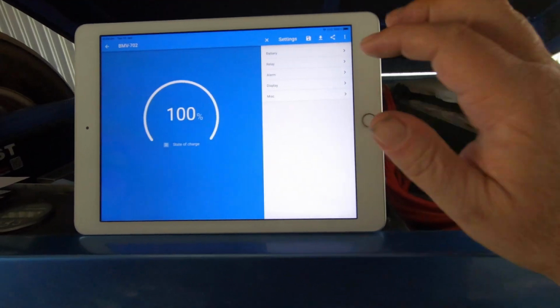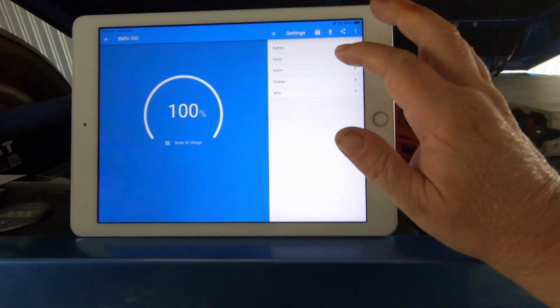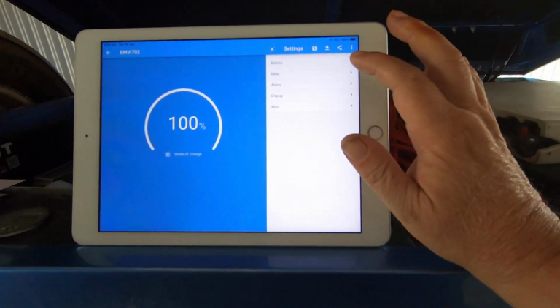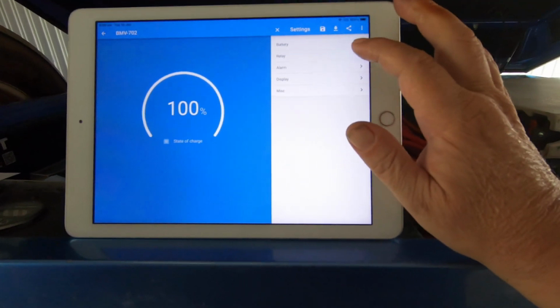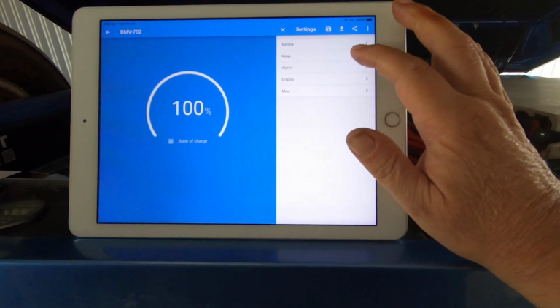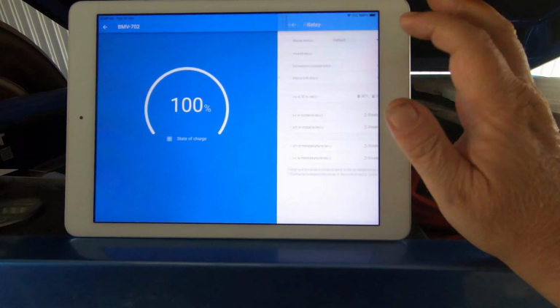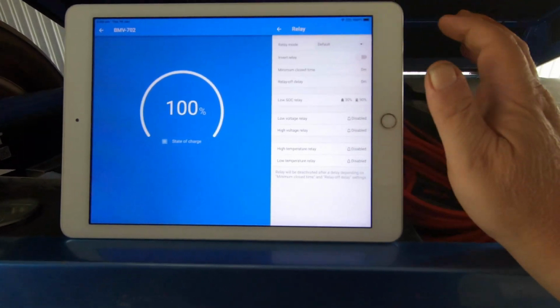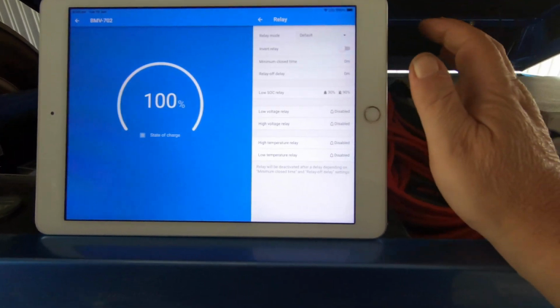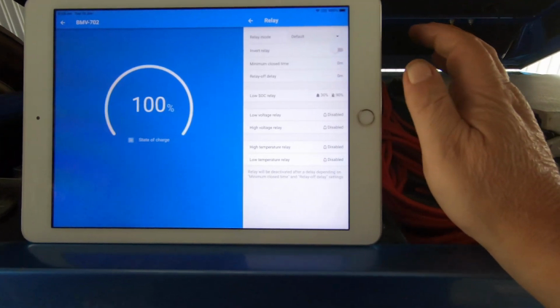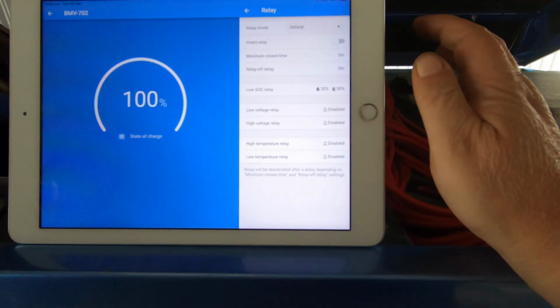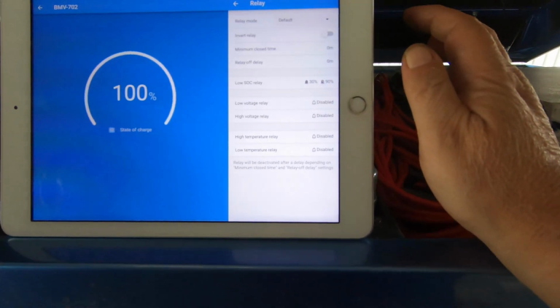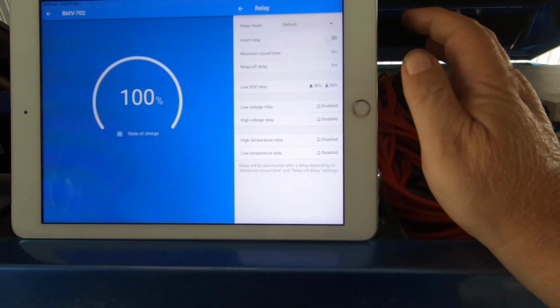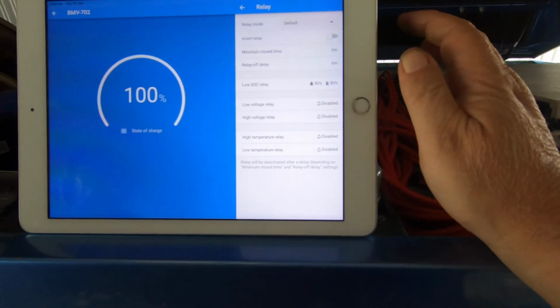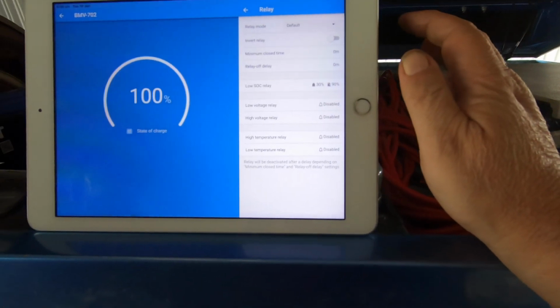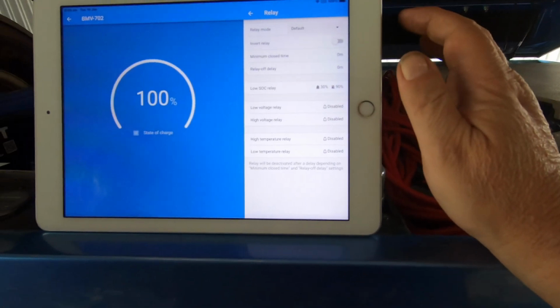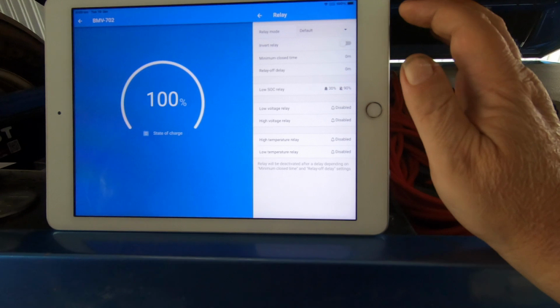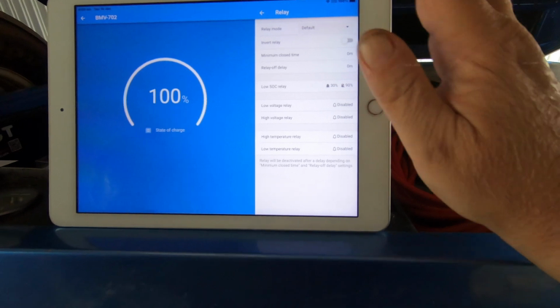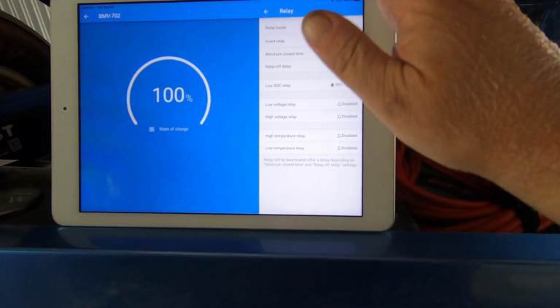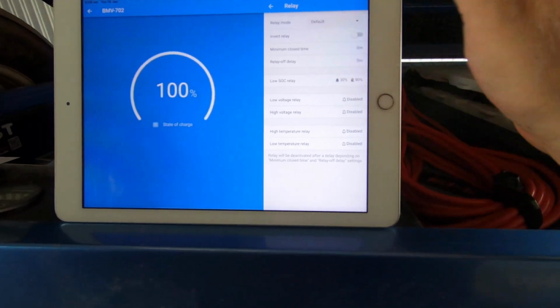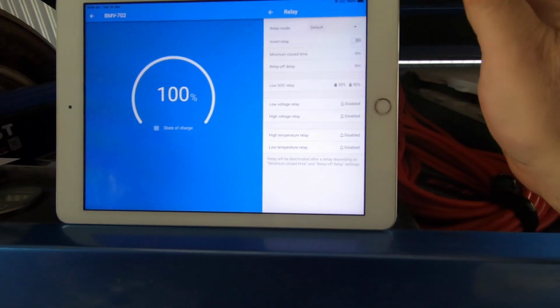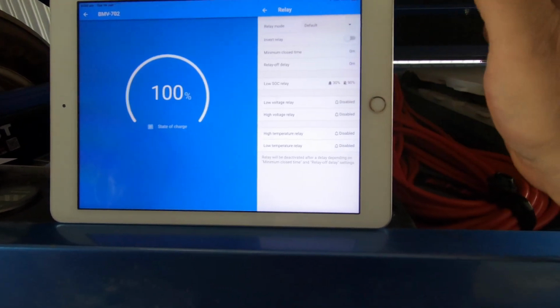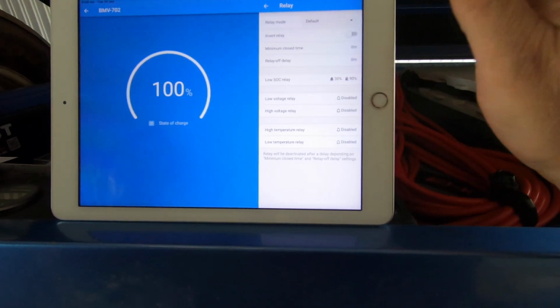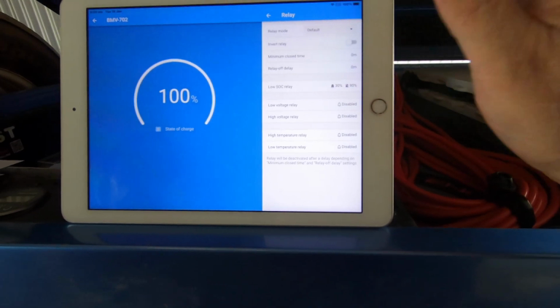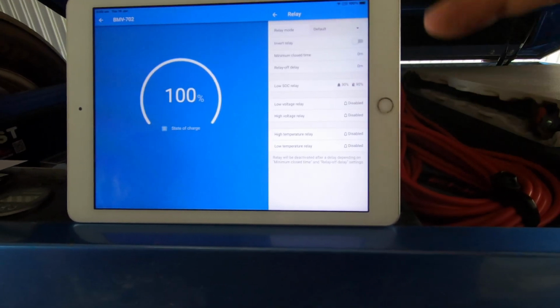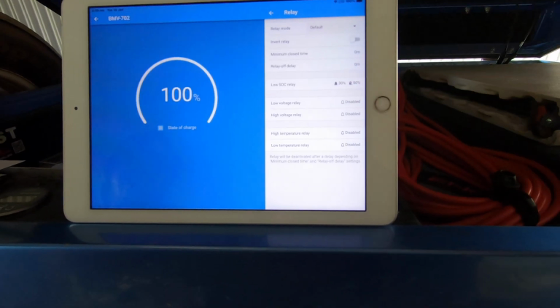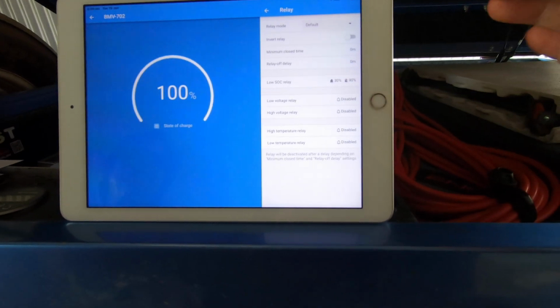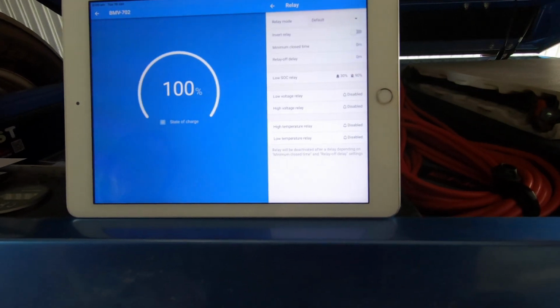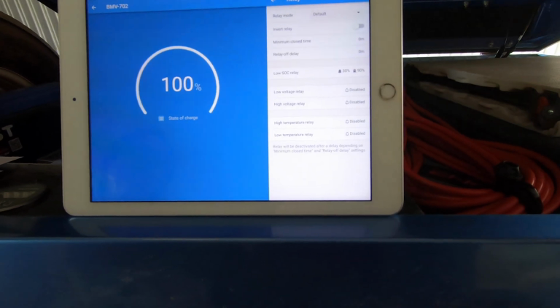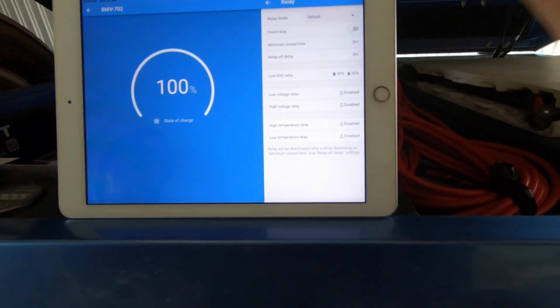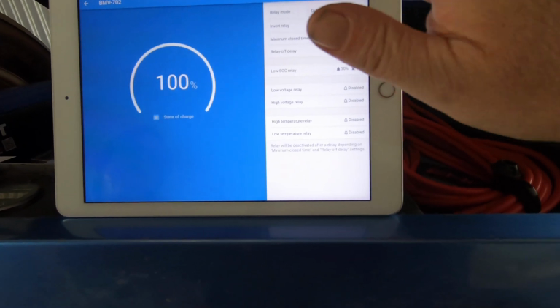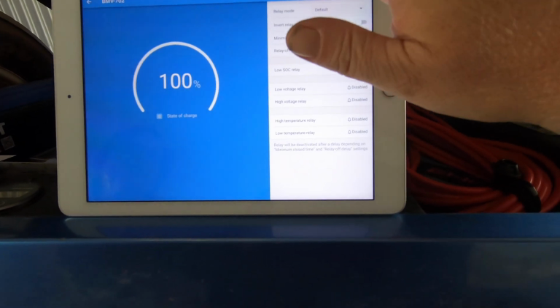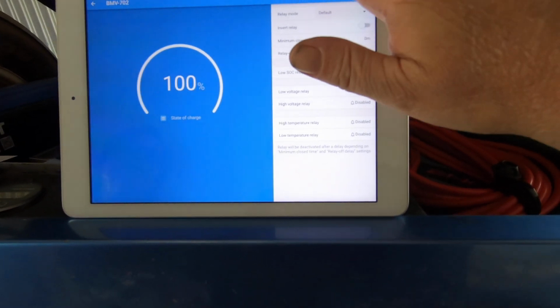What about relay? Relay is nothing — it's turned off. I don't use the relay on that.